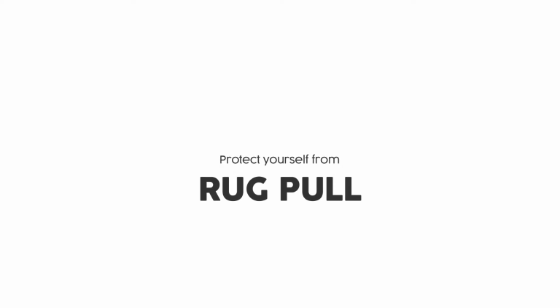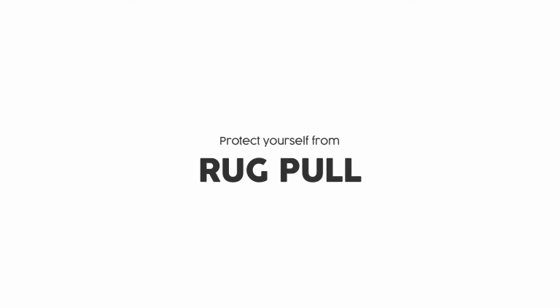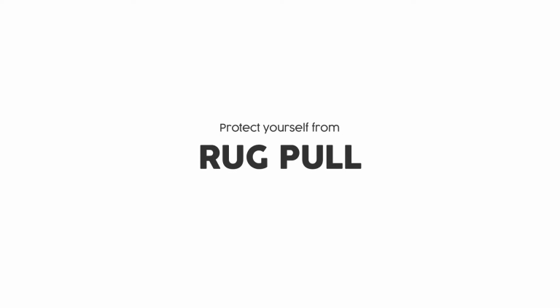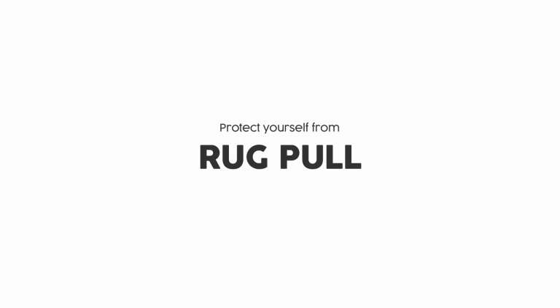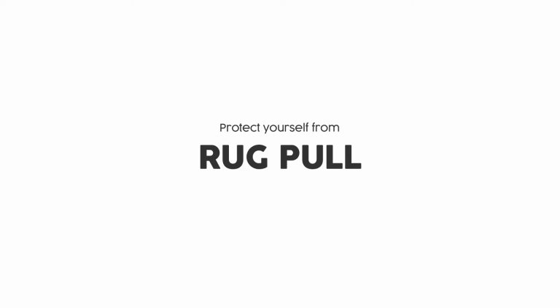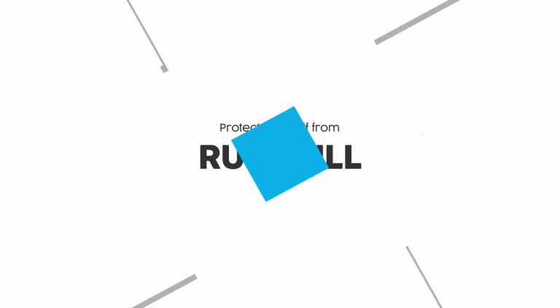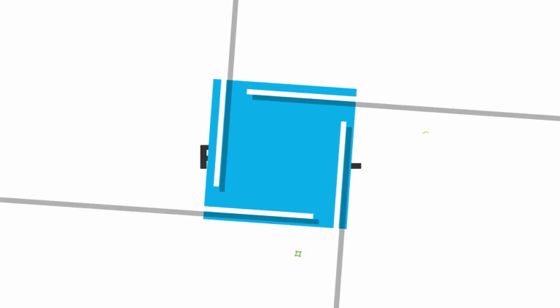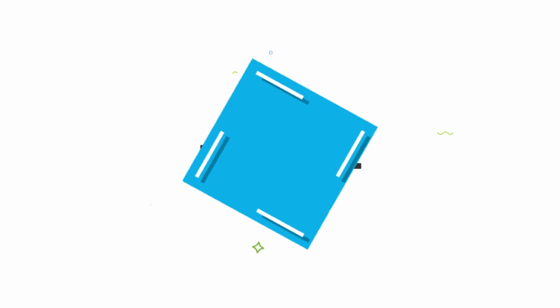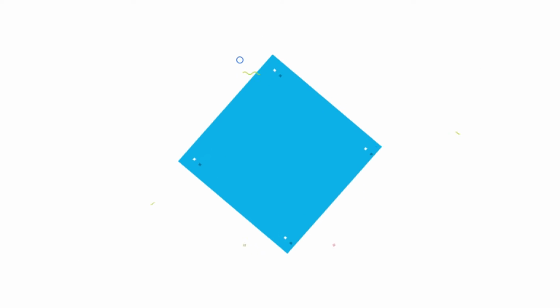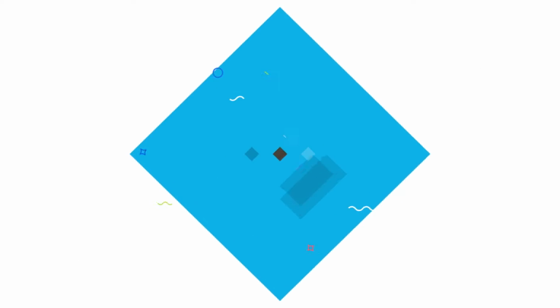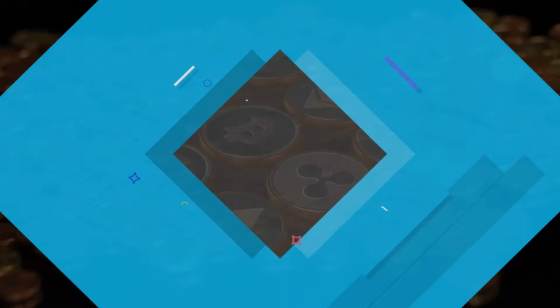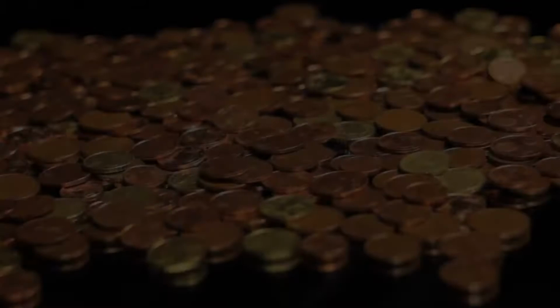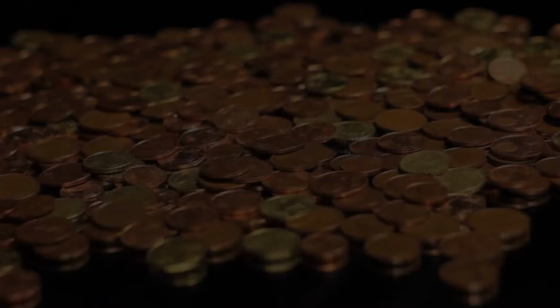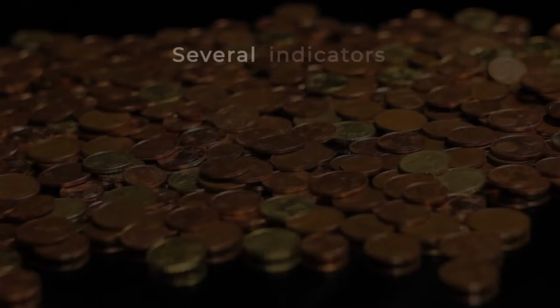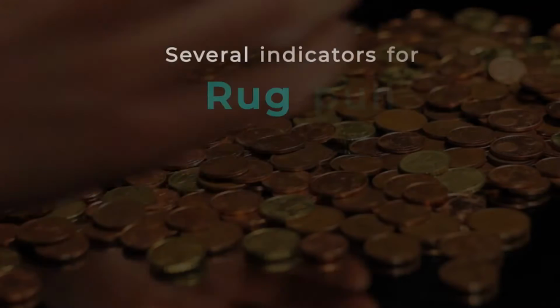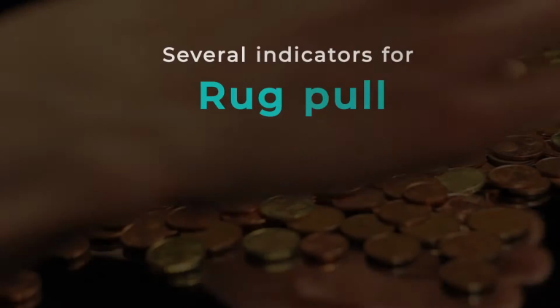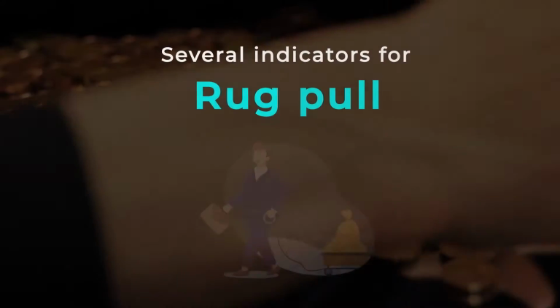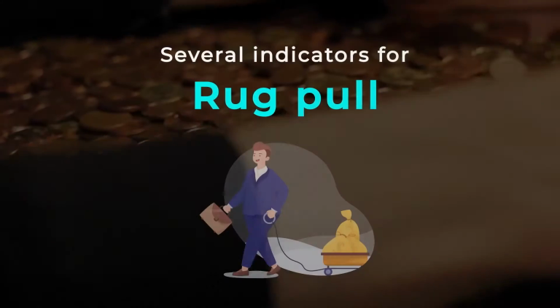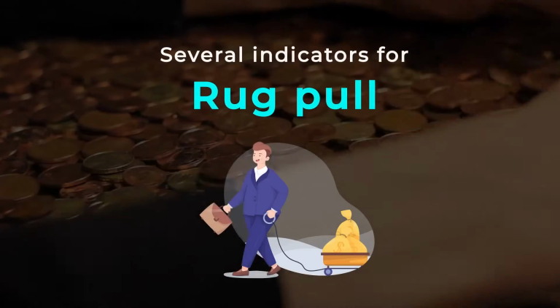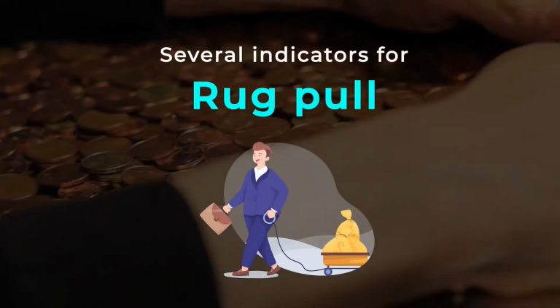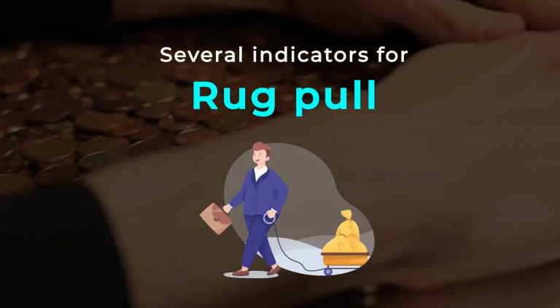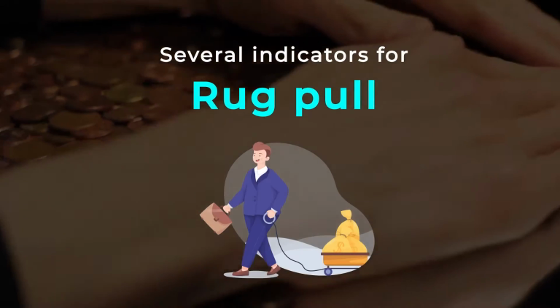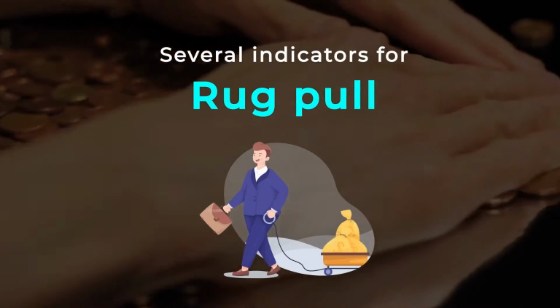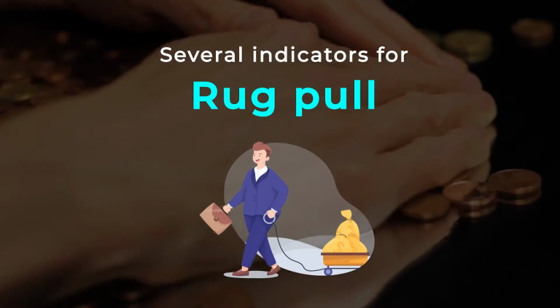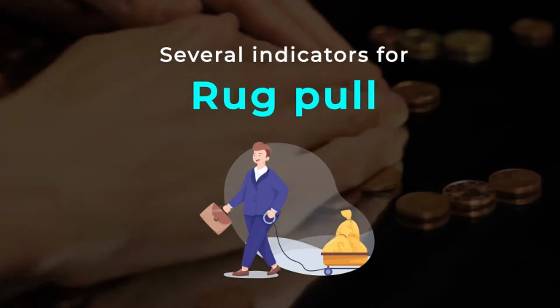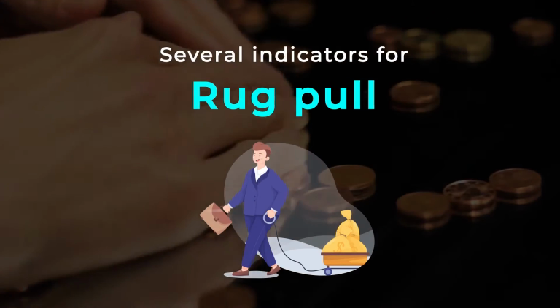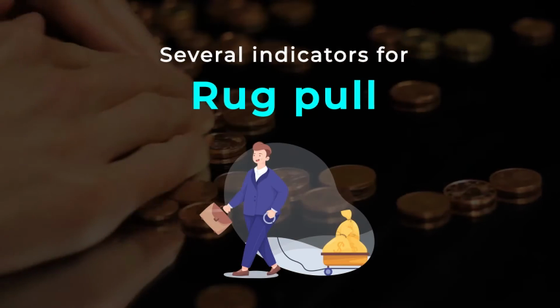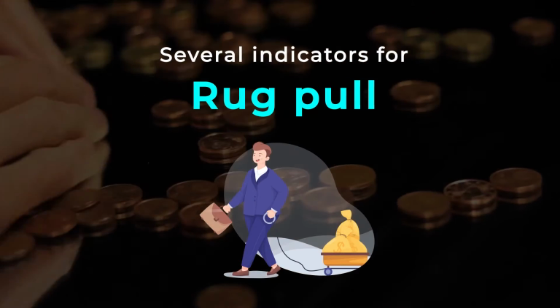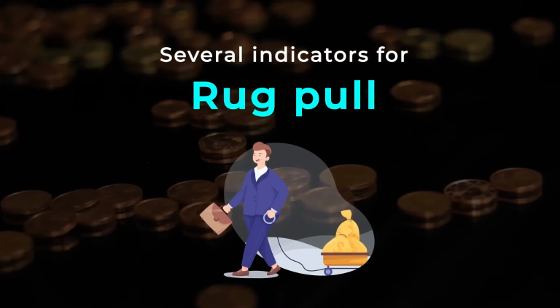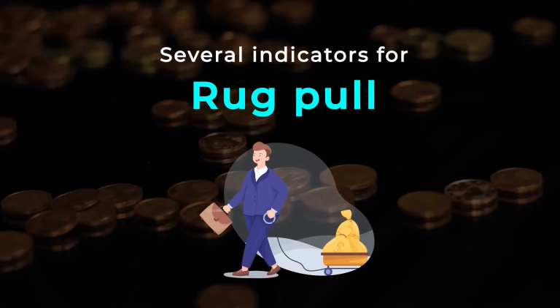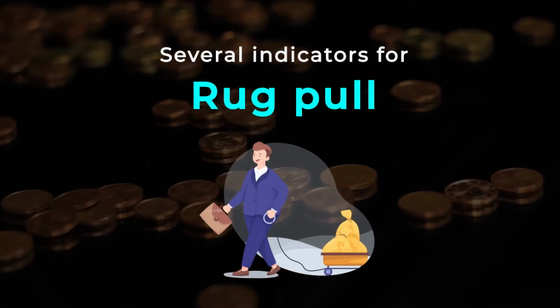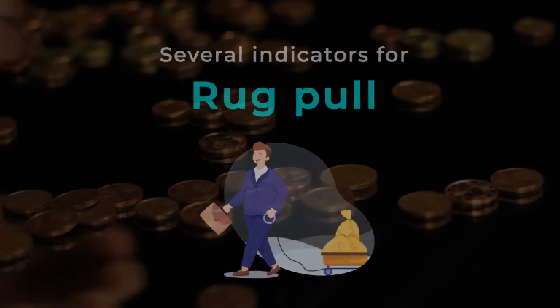Protecting Yourself From Rug Pulls. To help identify potential rug pulls, we can look at several indicators.